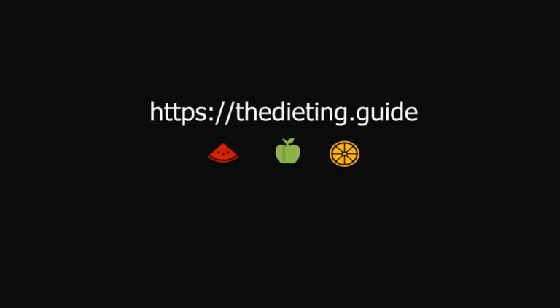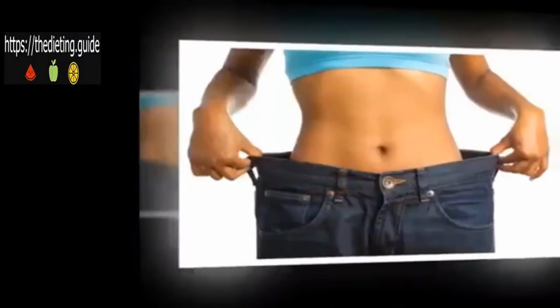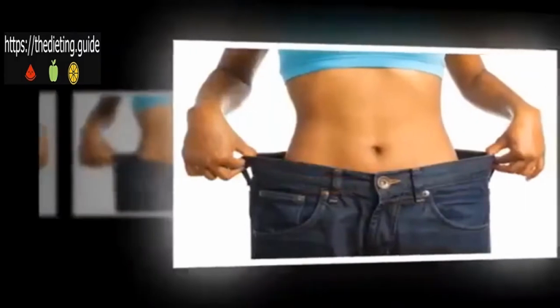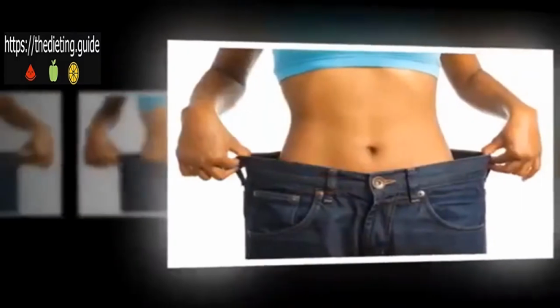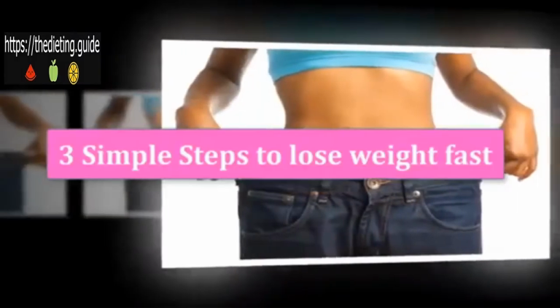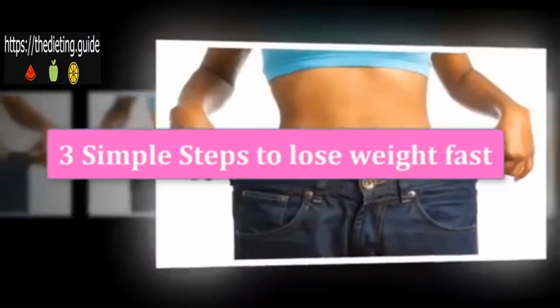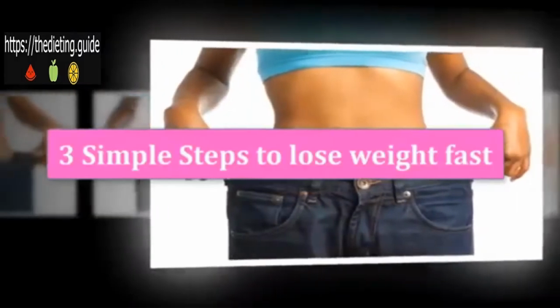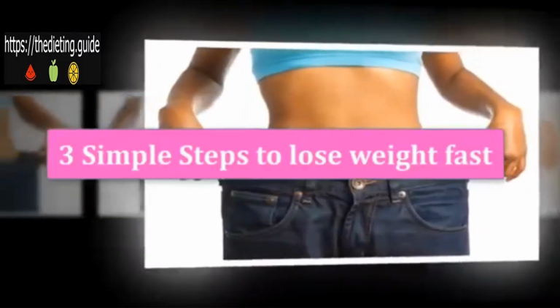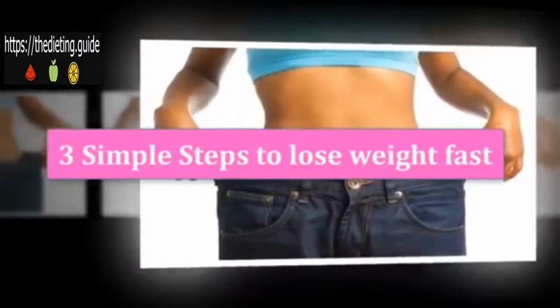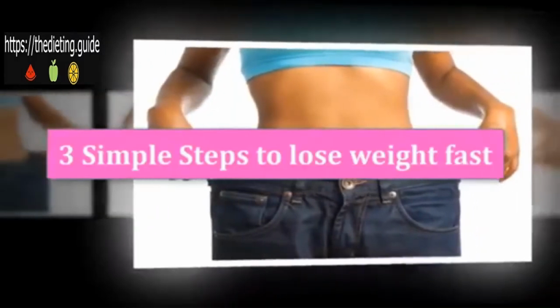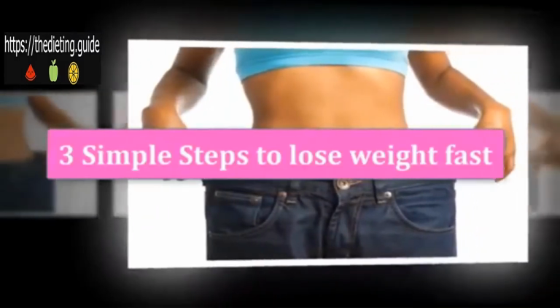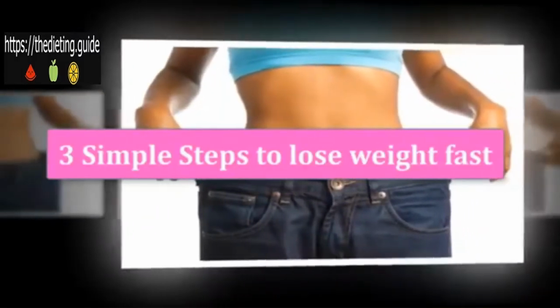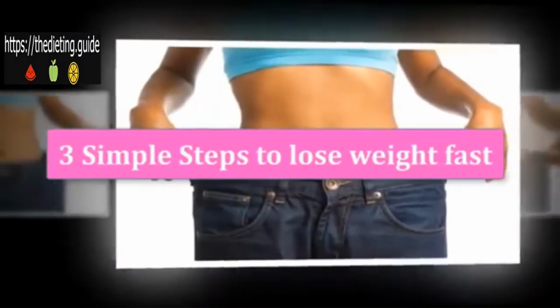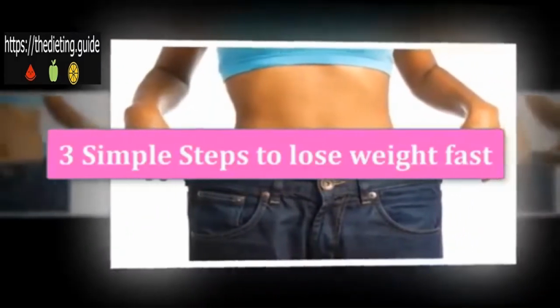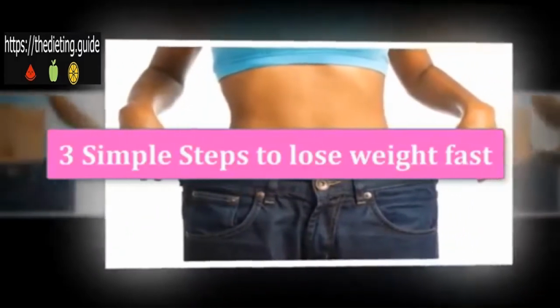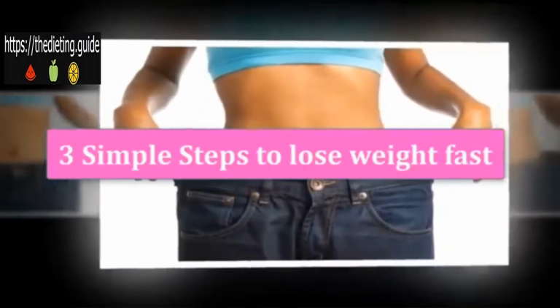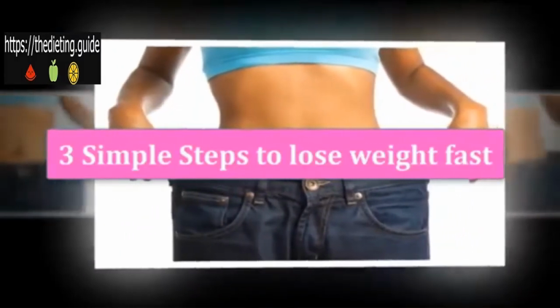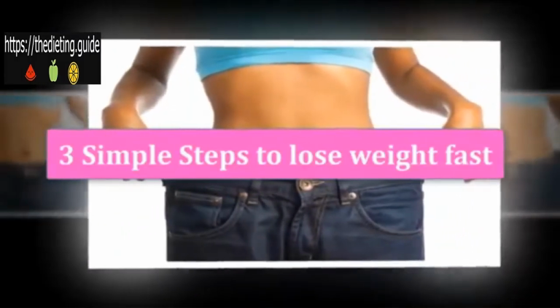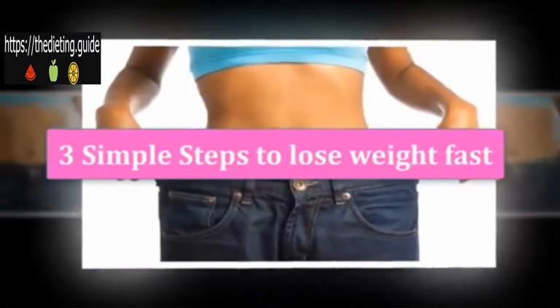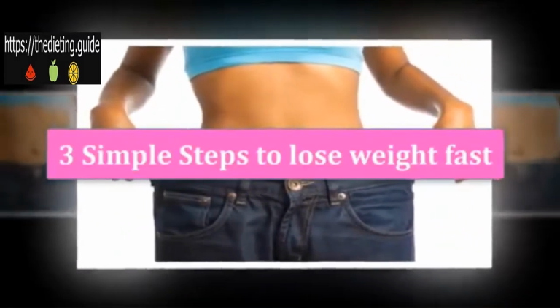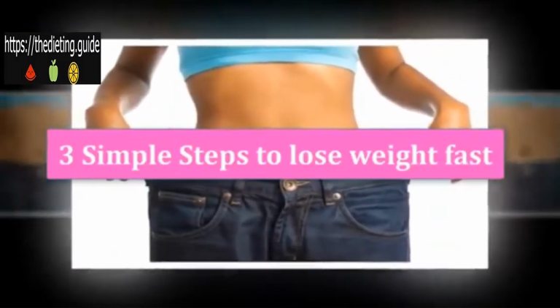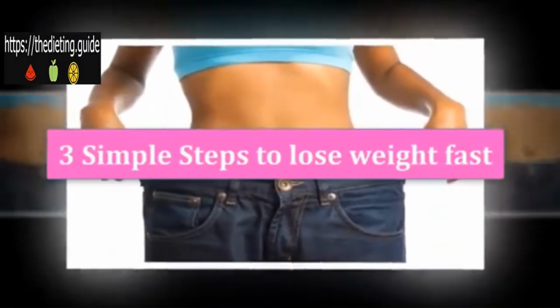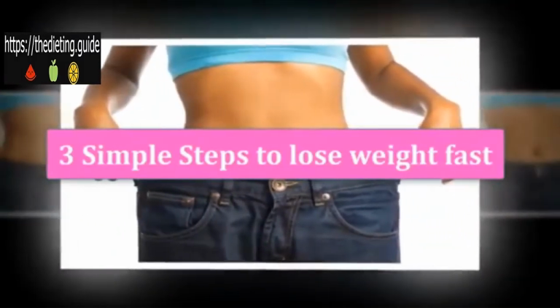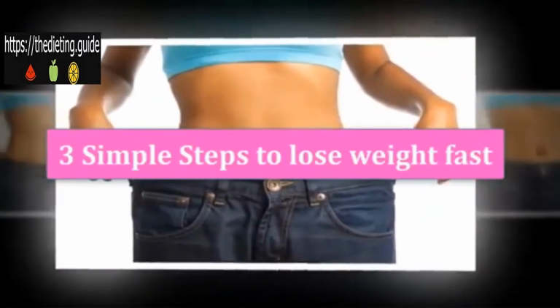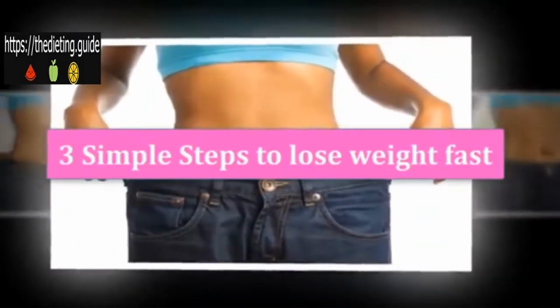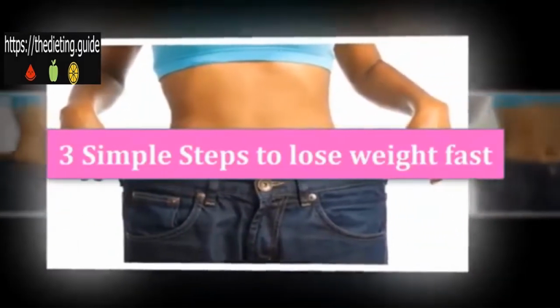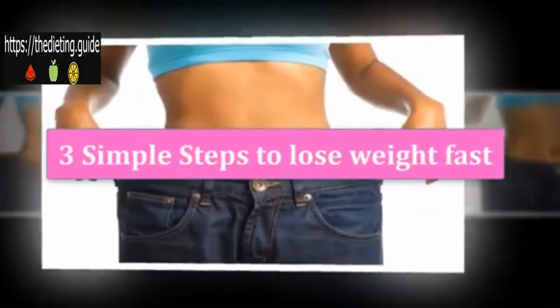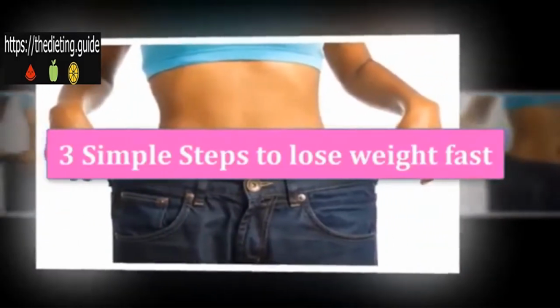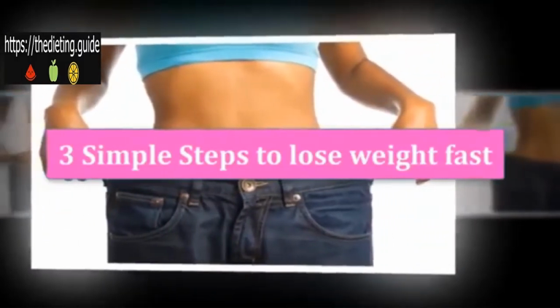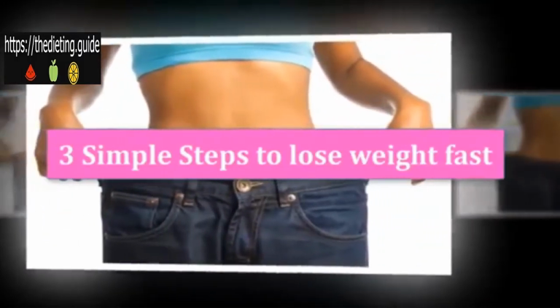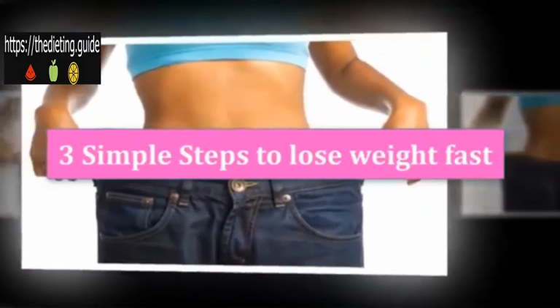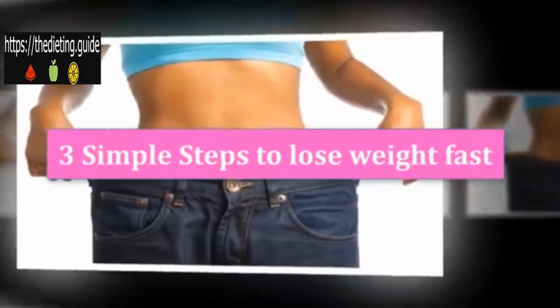In this video we will show you three simple steps to lose weight fast based on science.